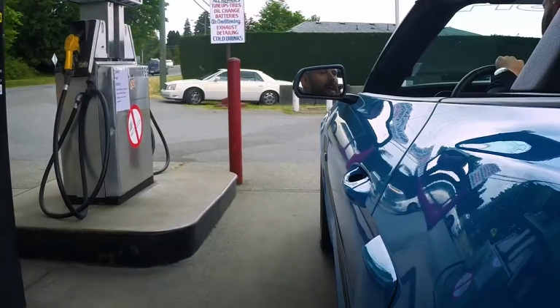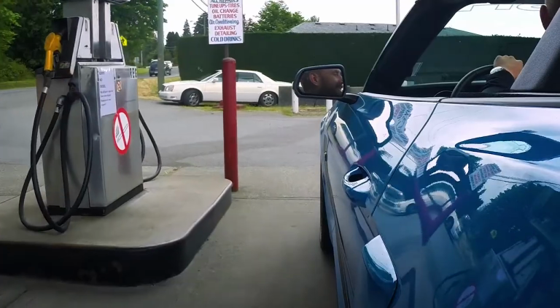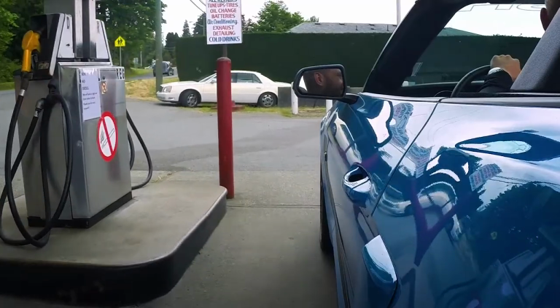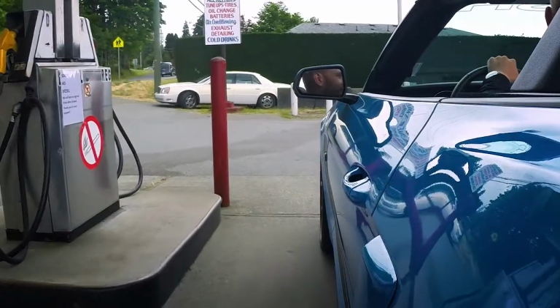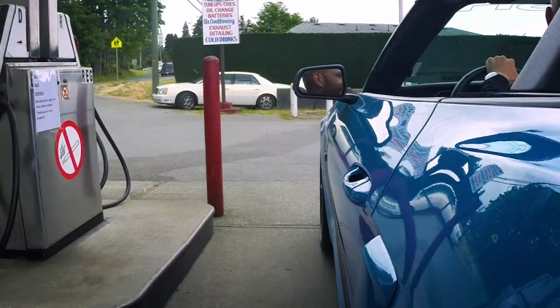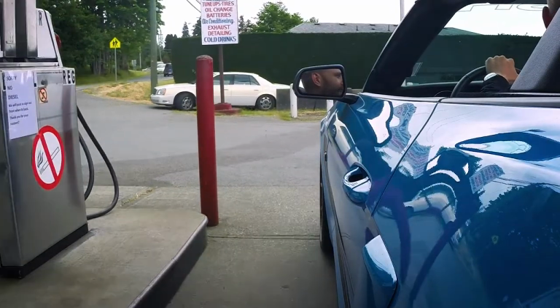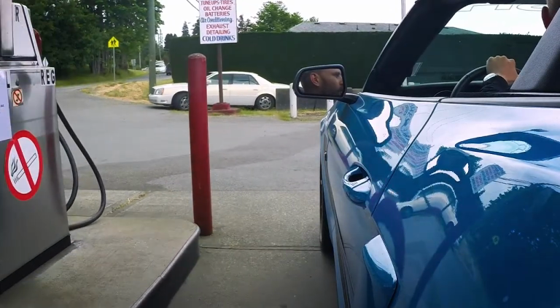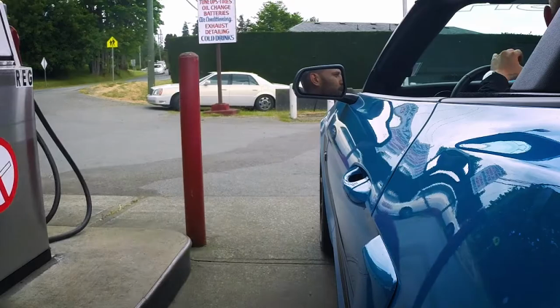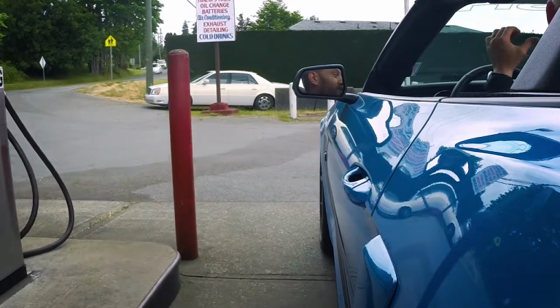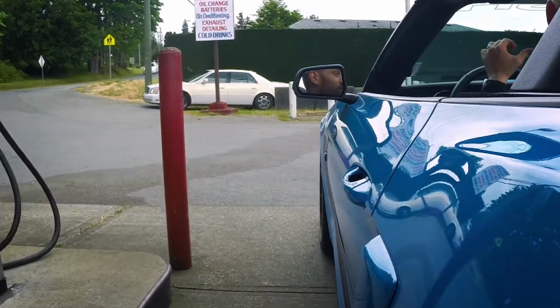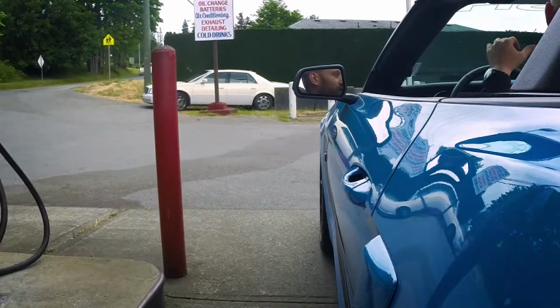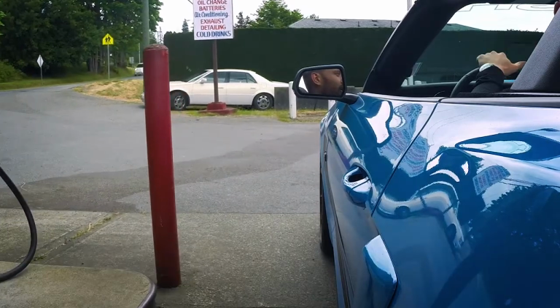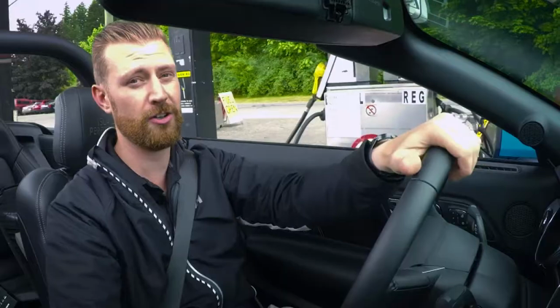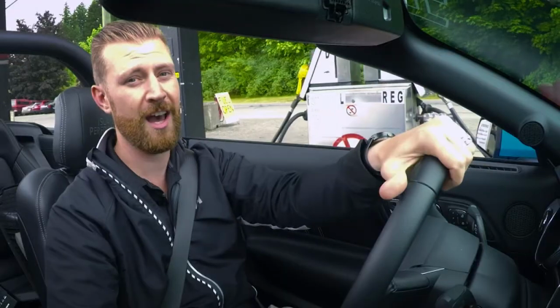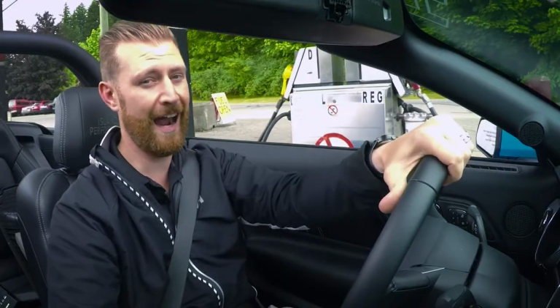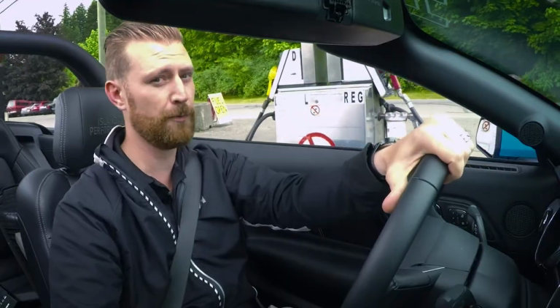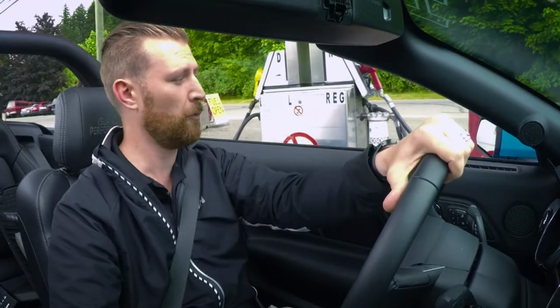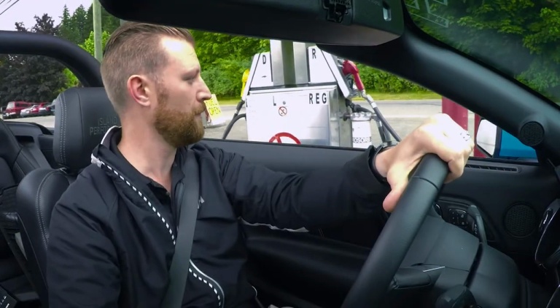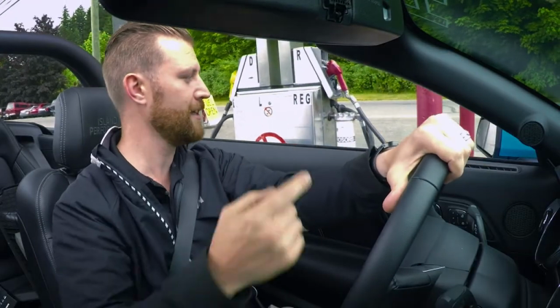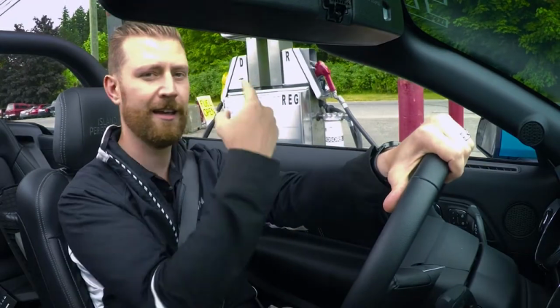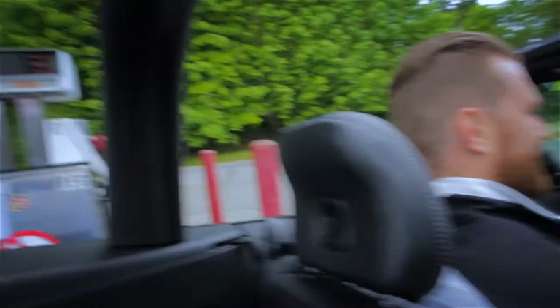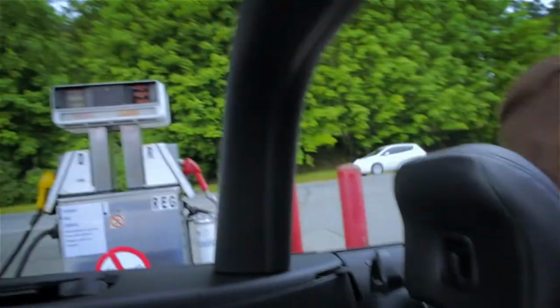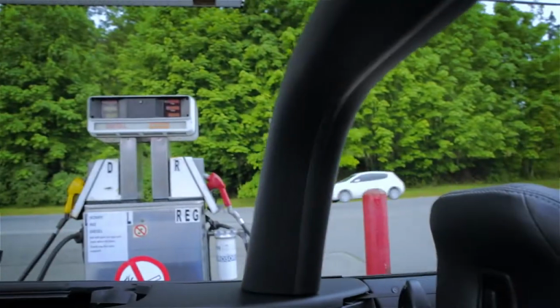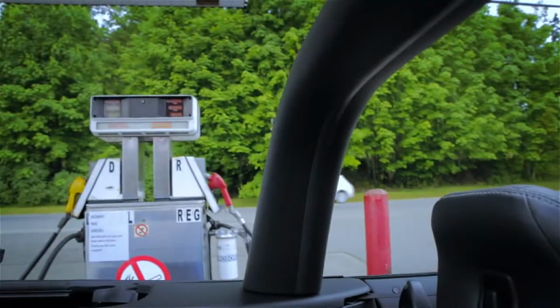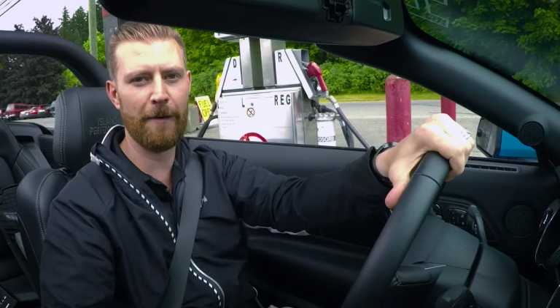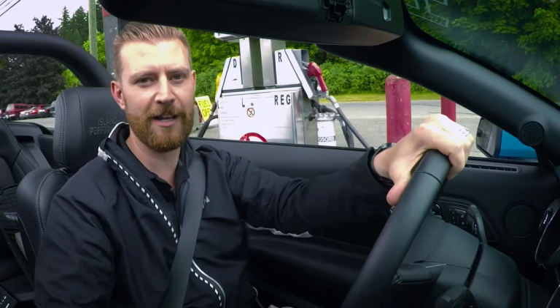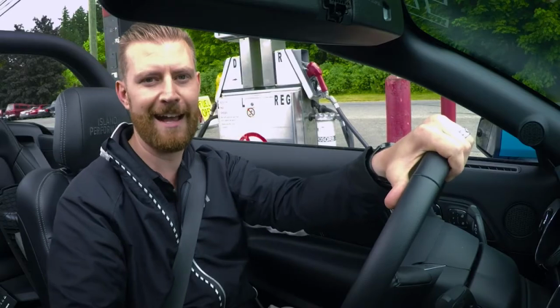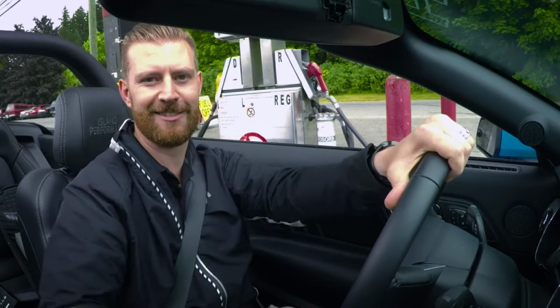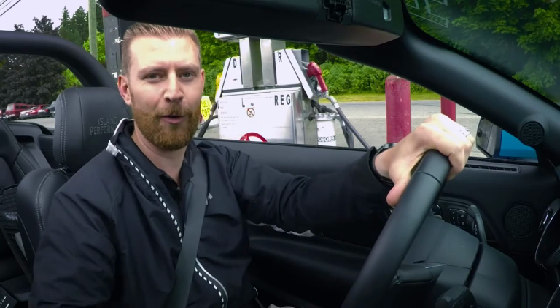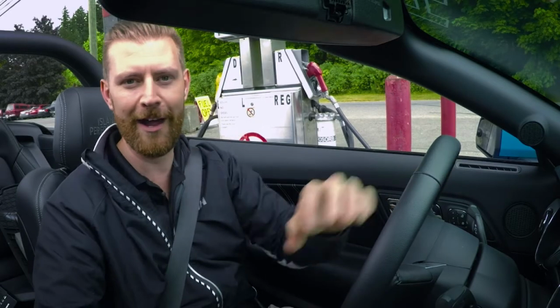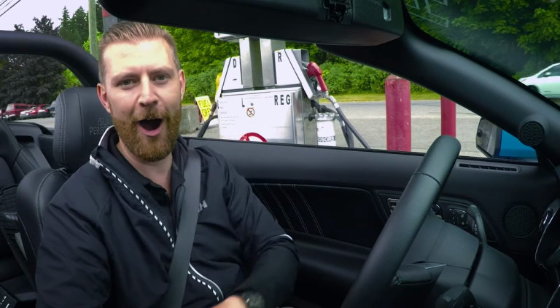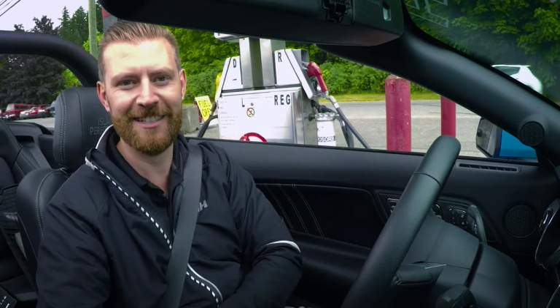One of the things you've got to get used to driving a 670 horsepower supercharged Island Performance Mustang is filling up for gas quite often.